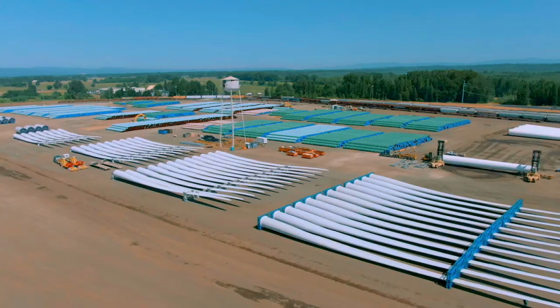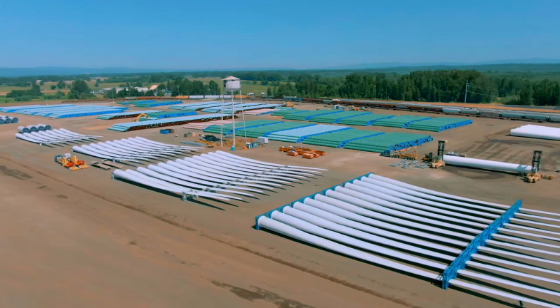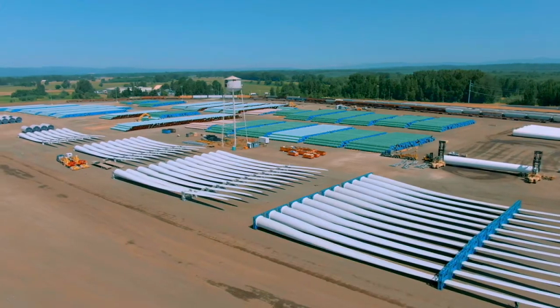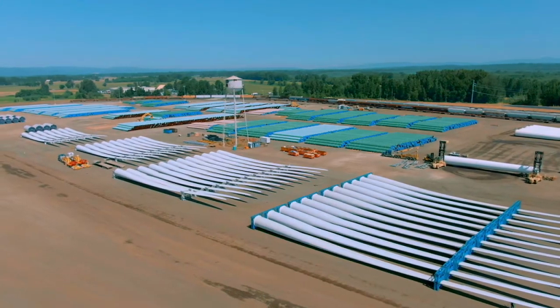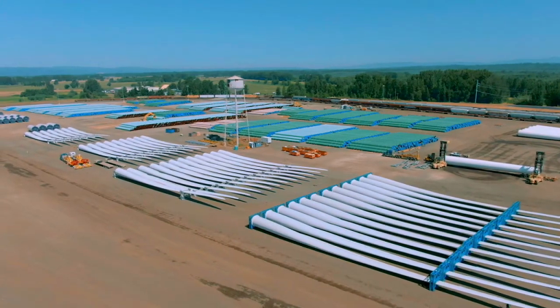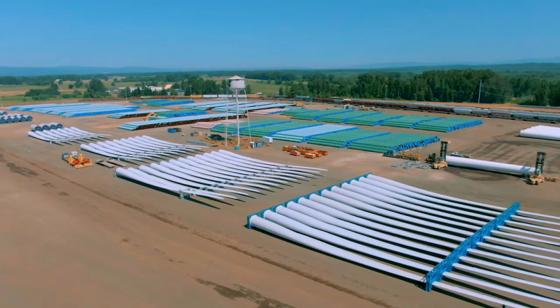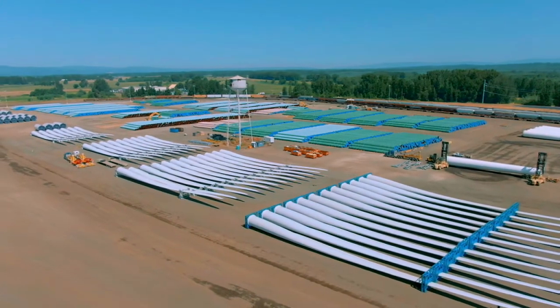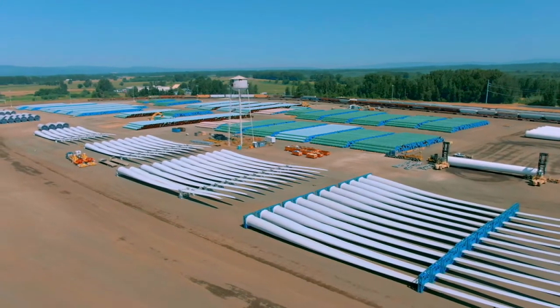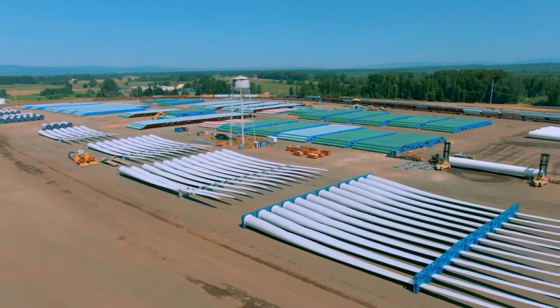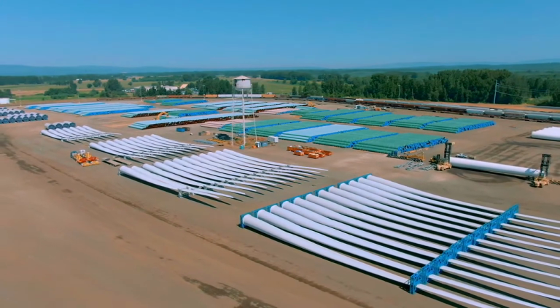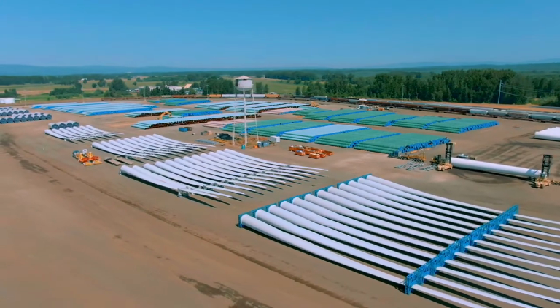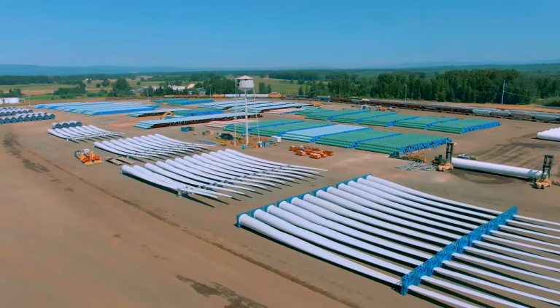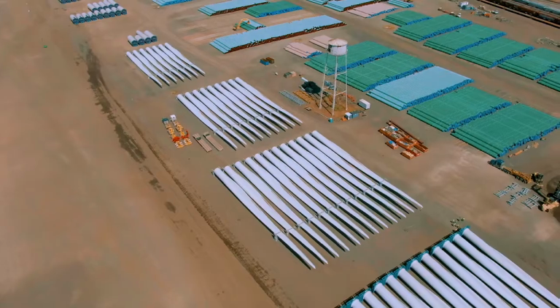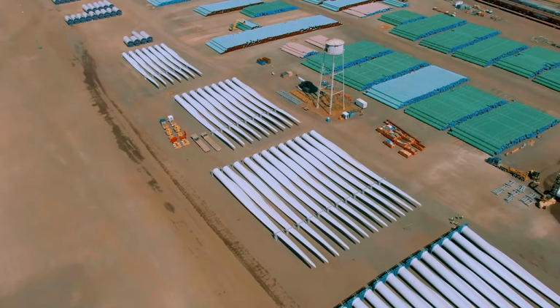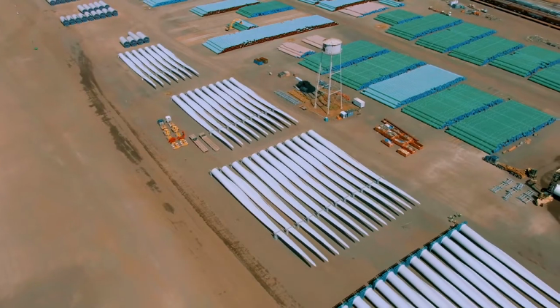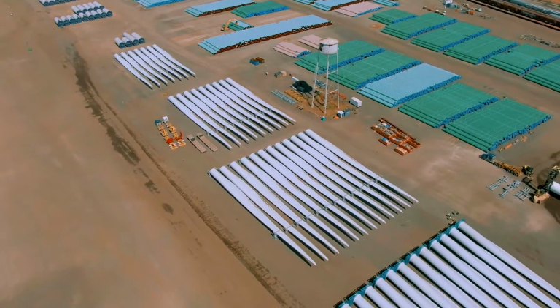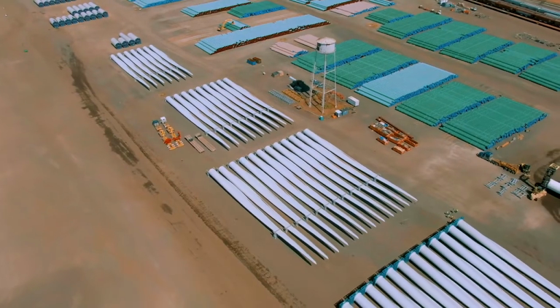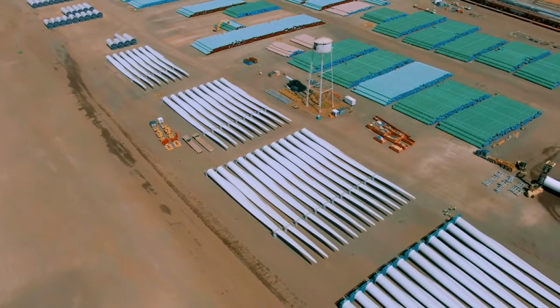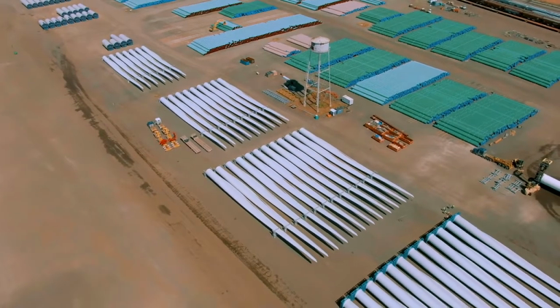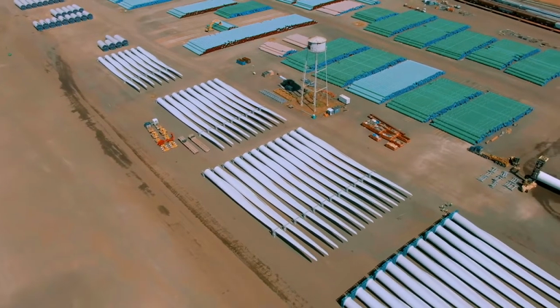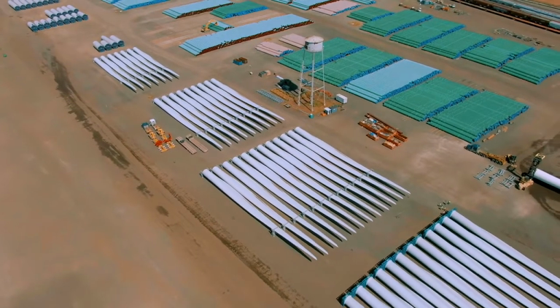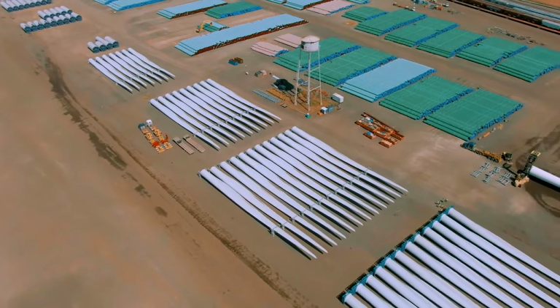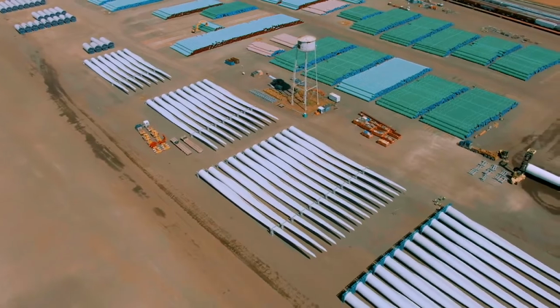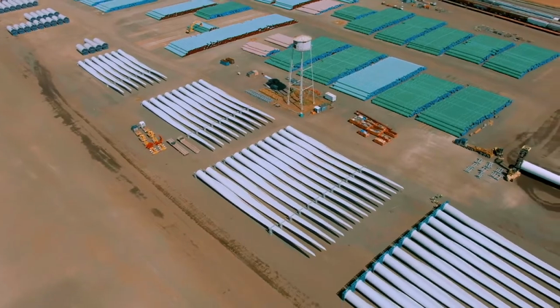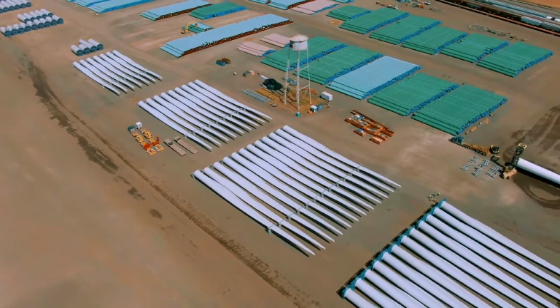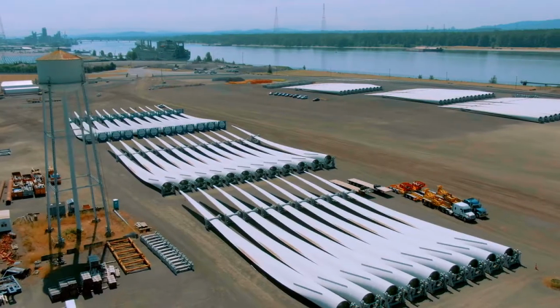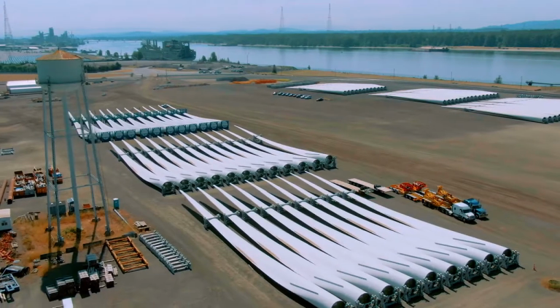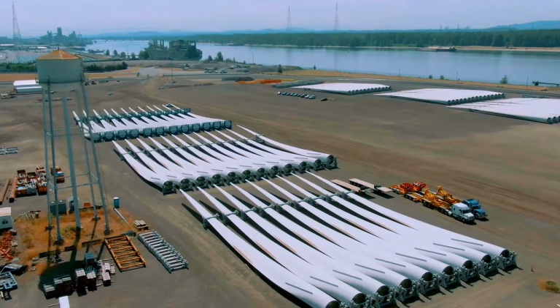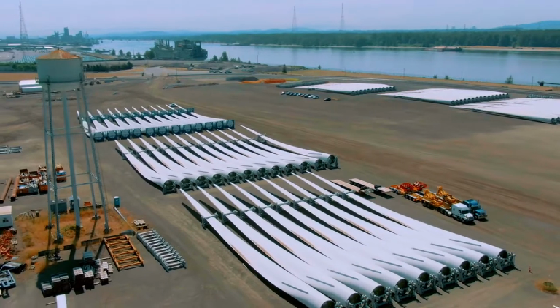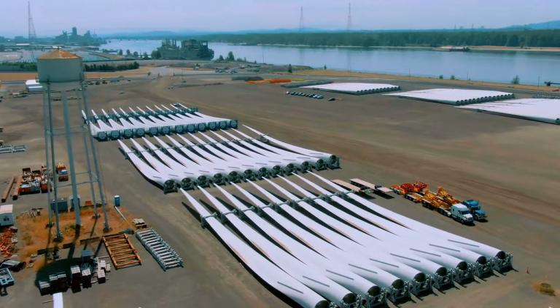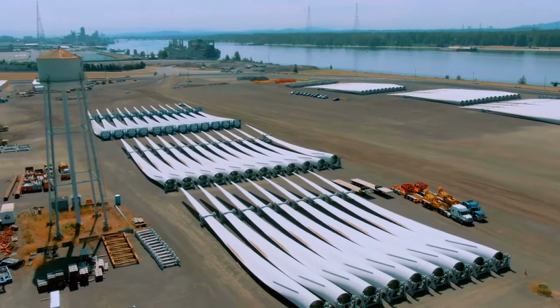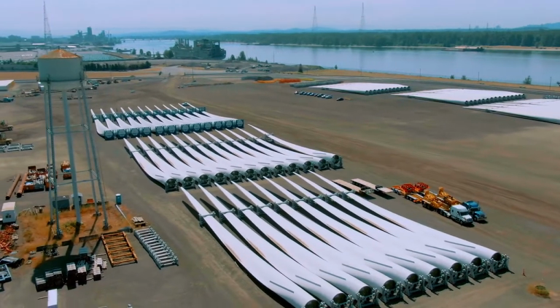And three is lay-down area. The amount of space that we have here at the port is second to none when it comes to moving a wide range of different types of cargo.